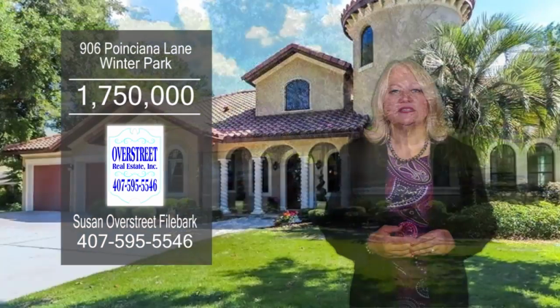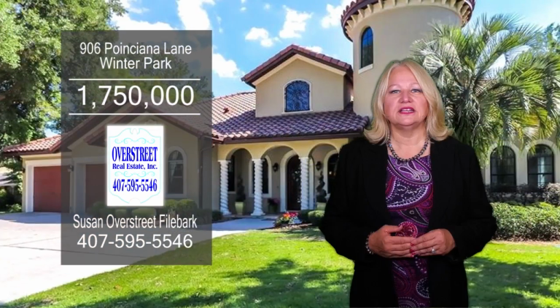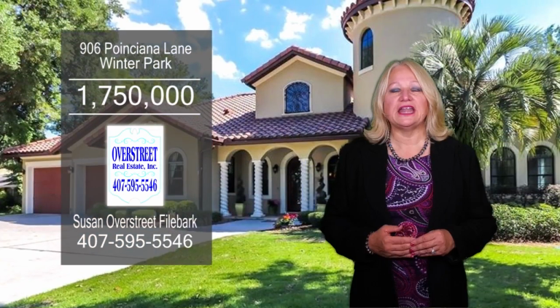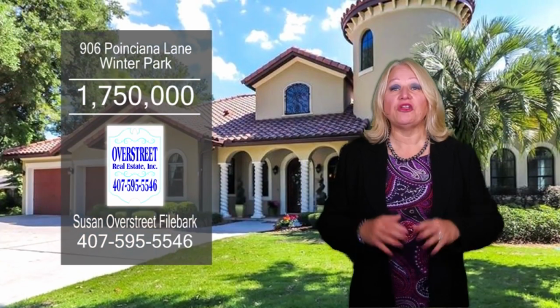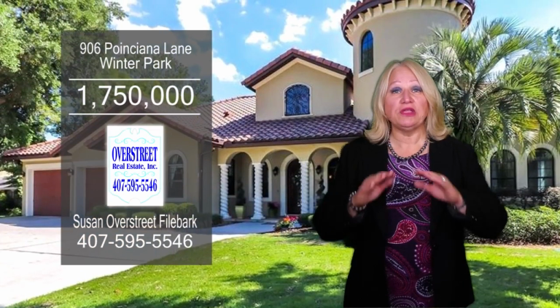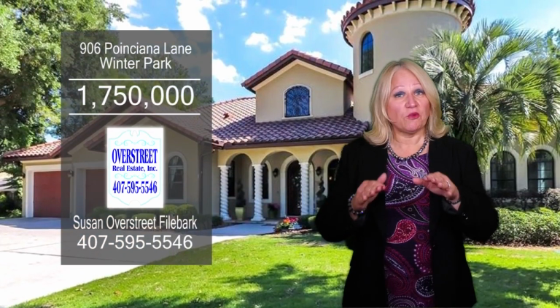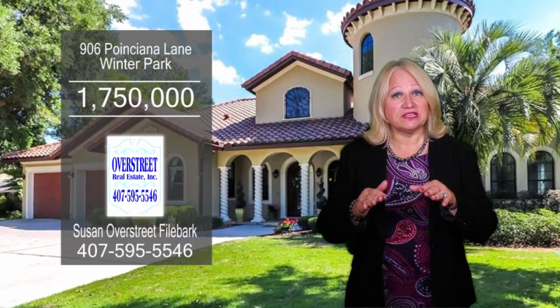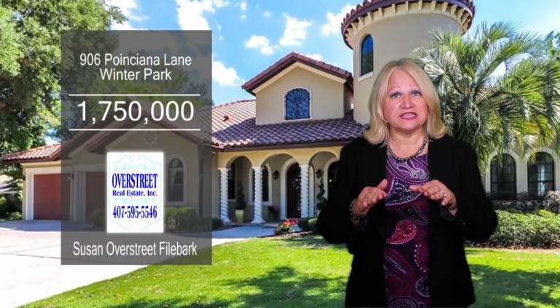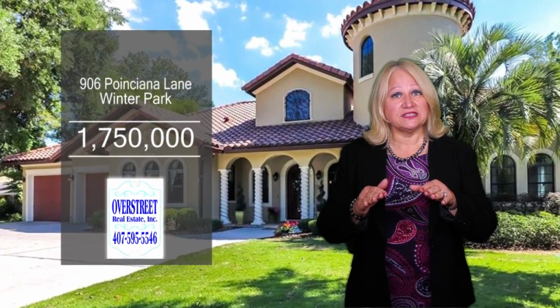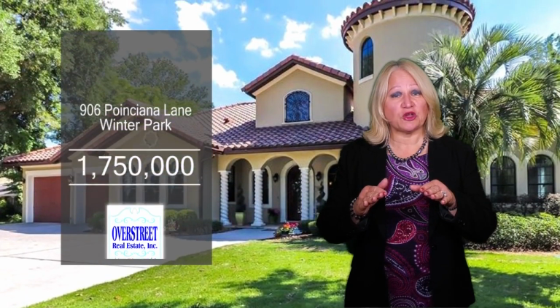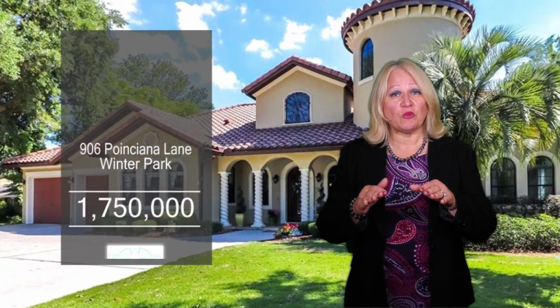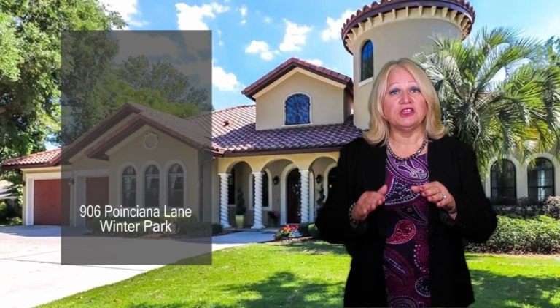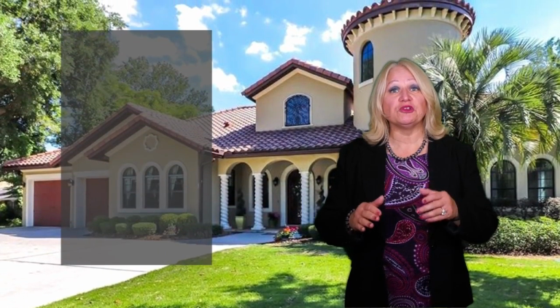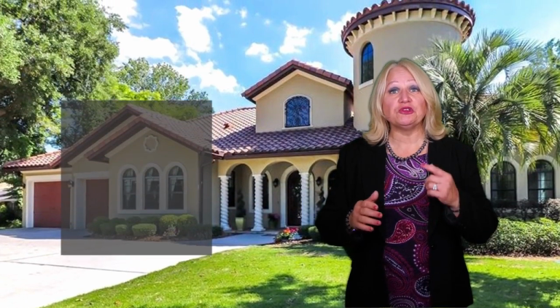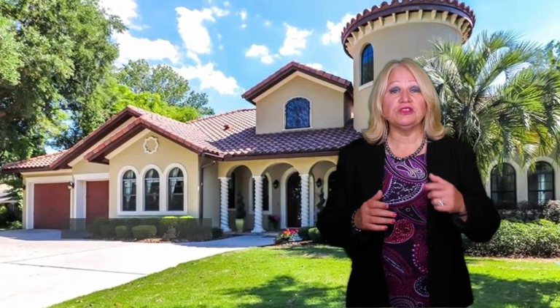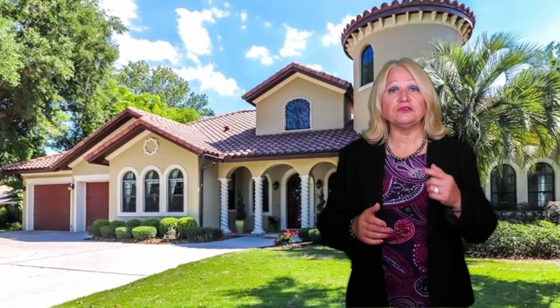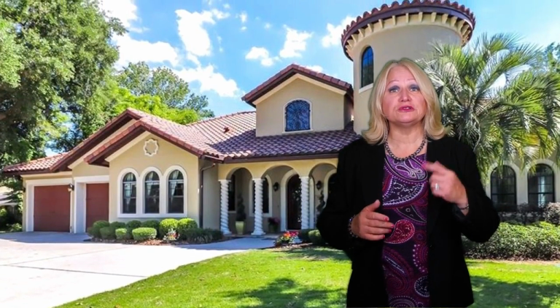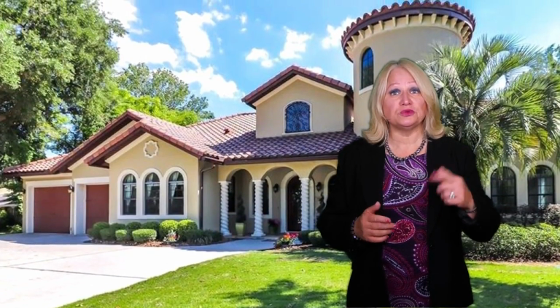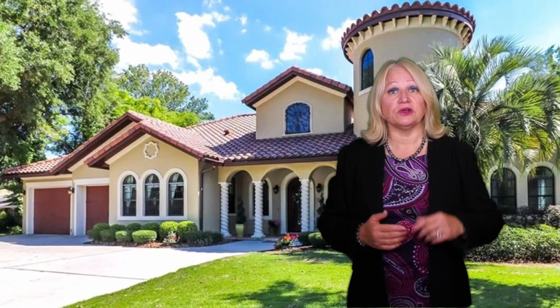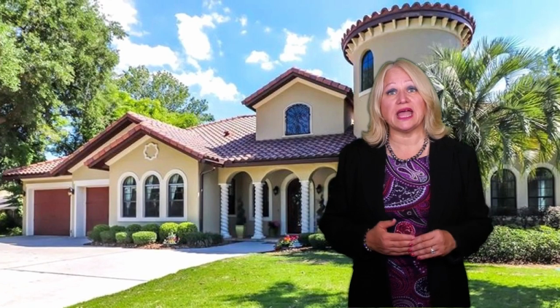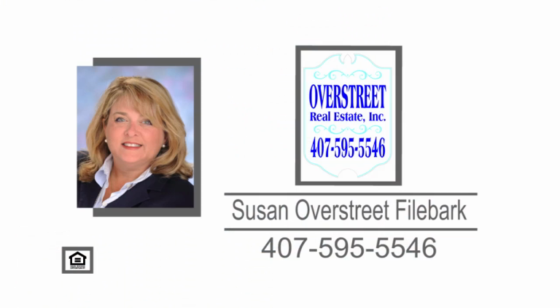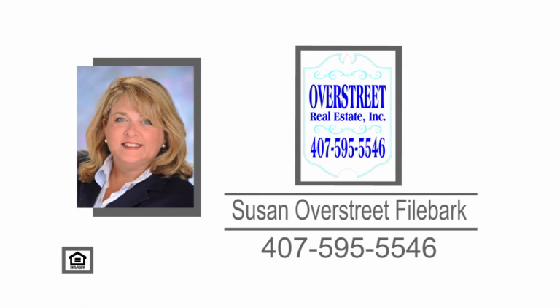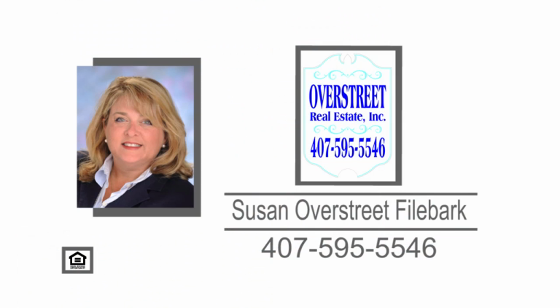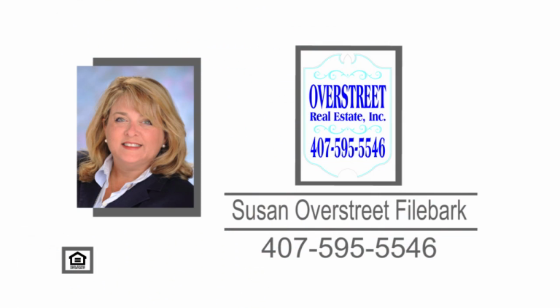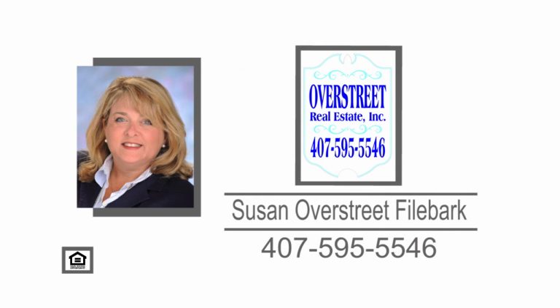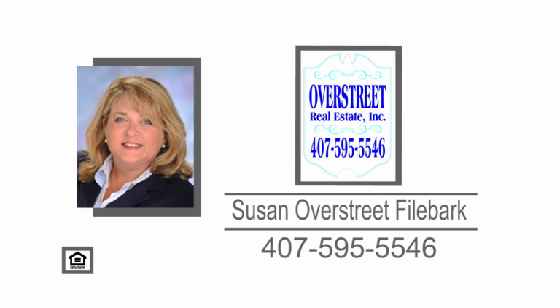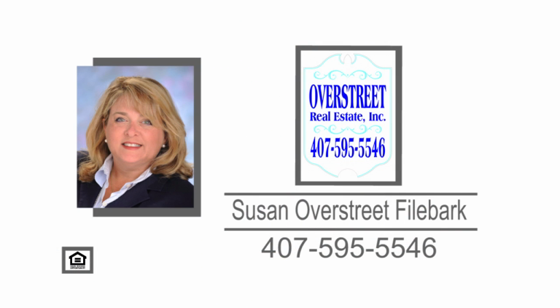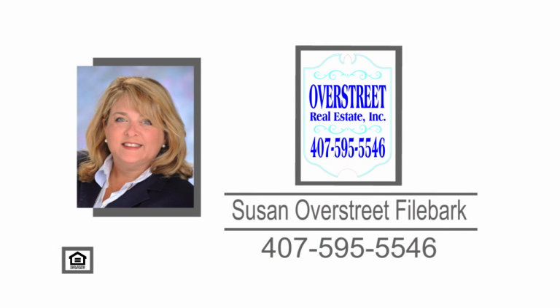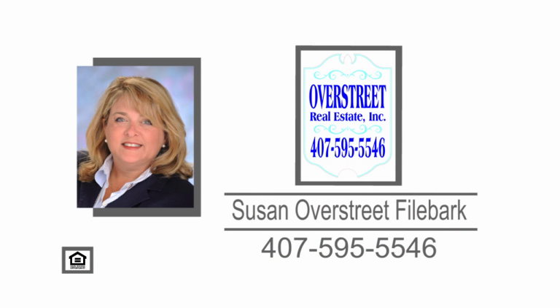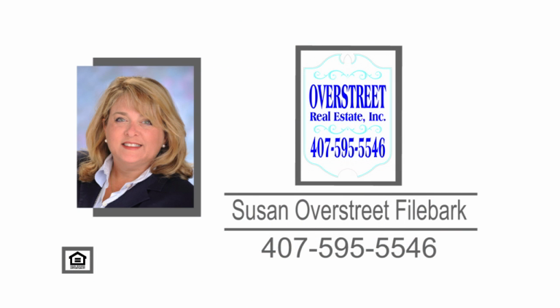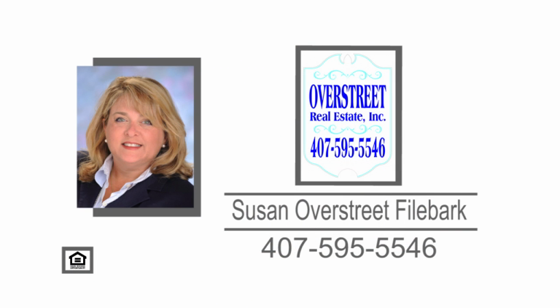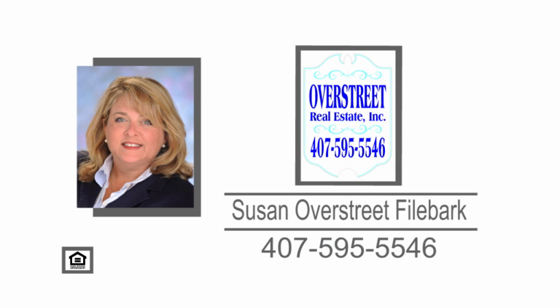And I know you can't wait to see this home. If you're looking for a tour, contact Susan Overstreet for Fire Bar.